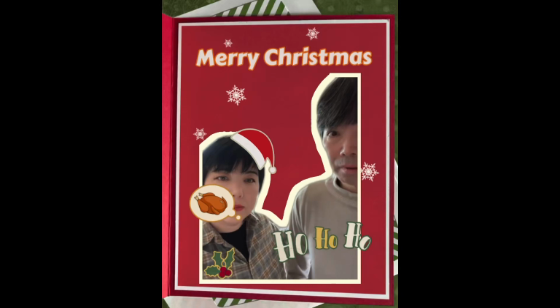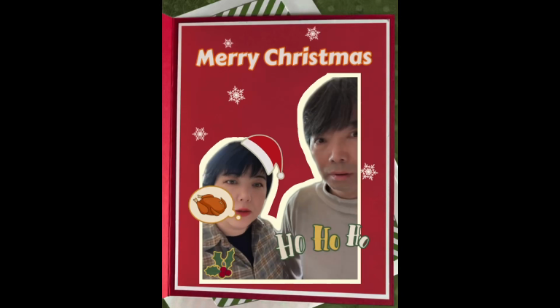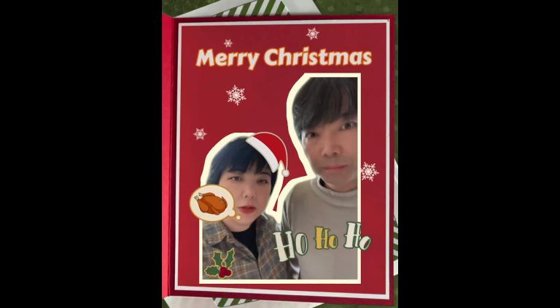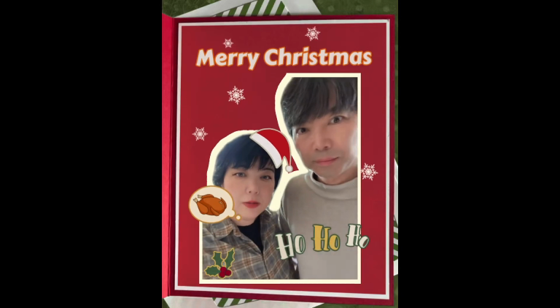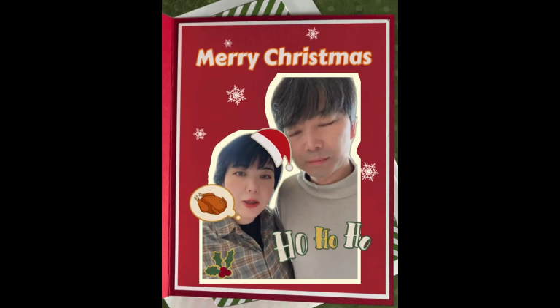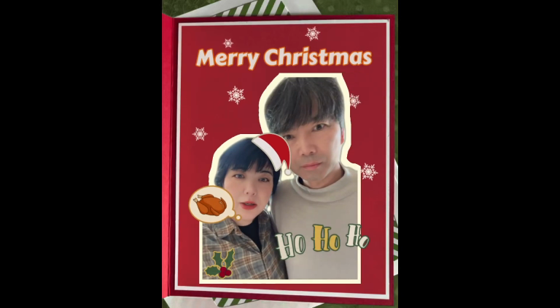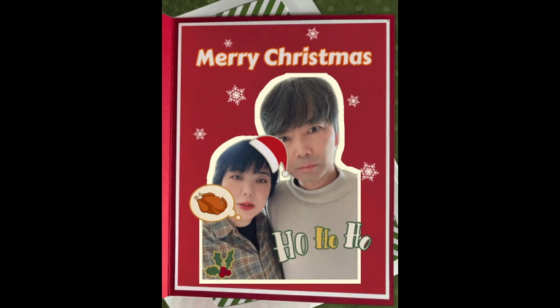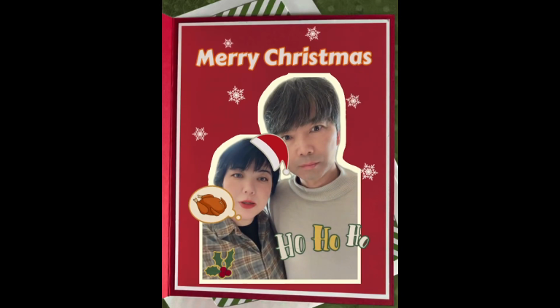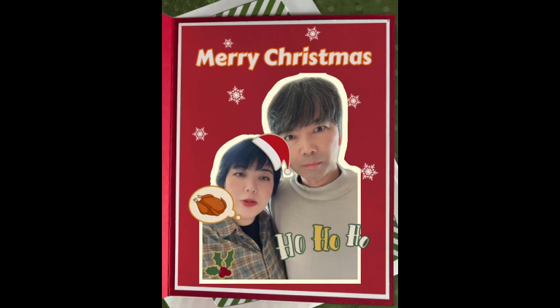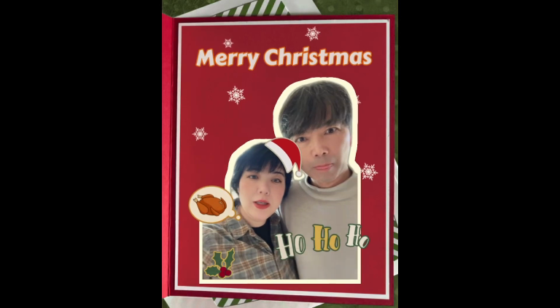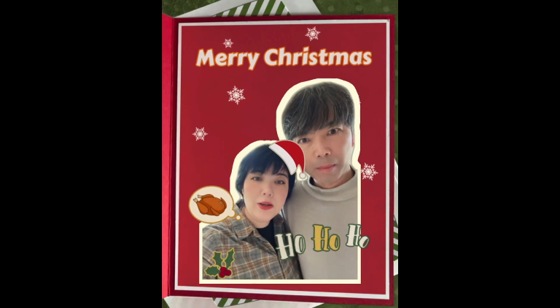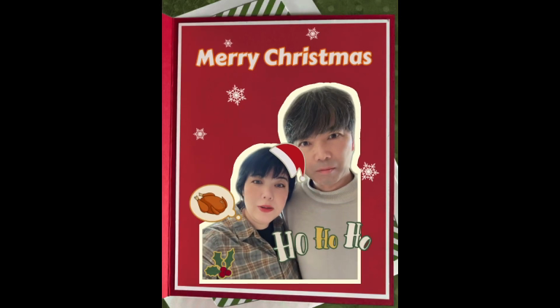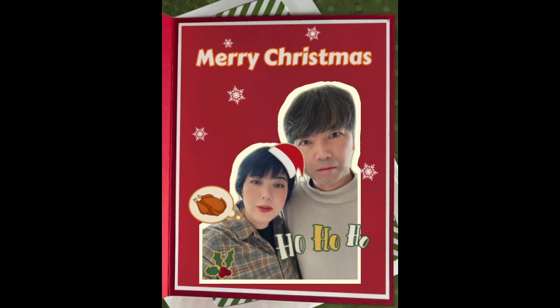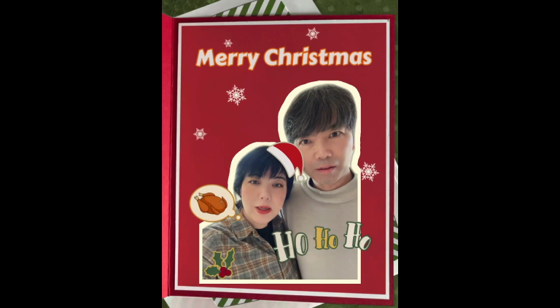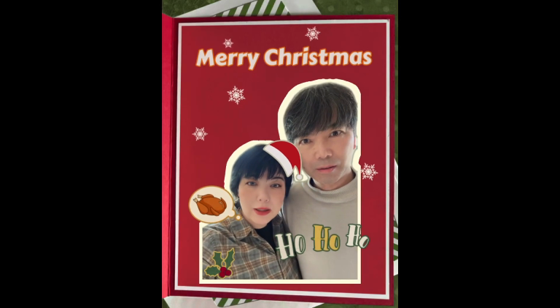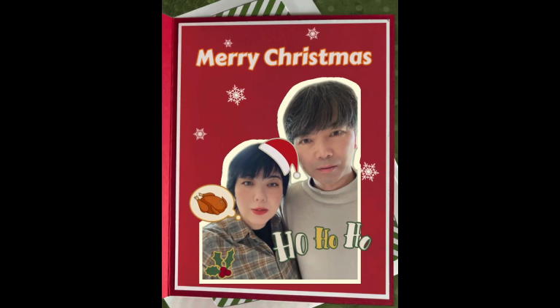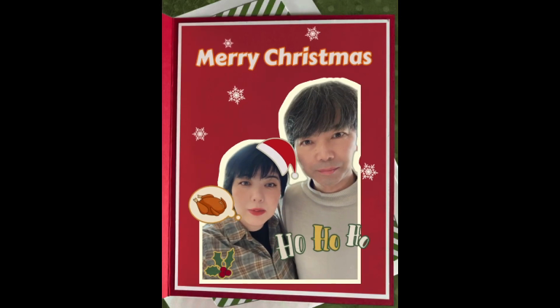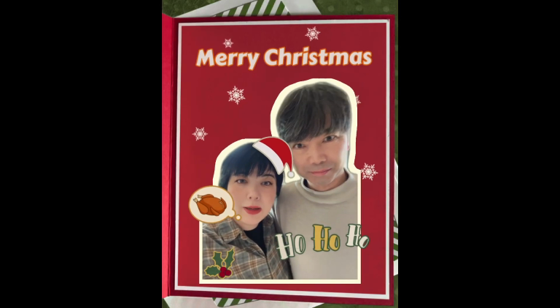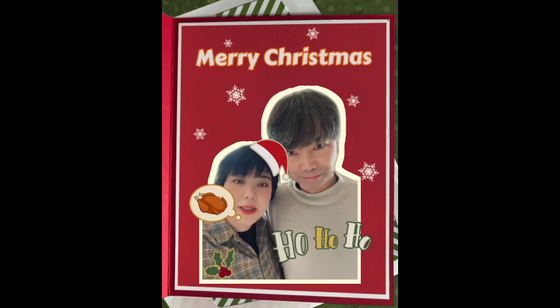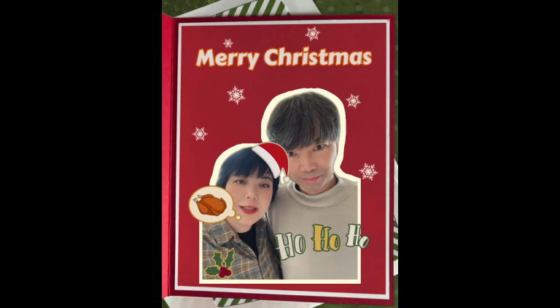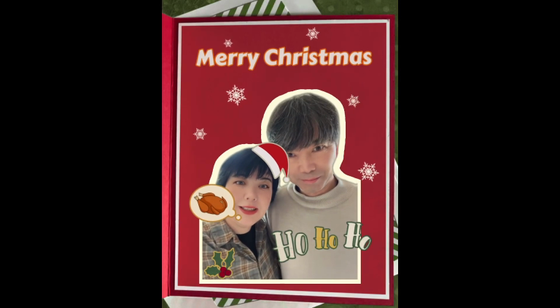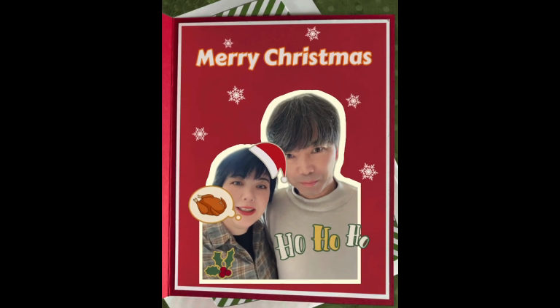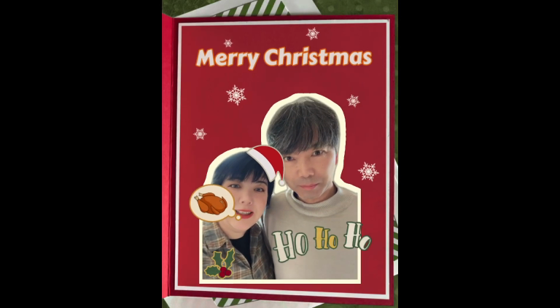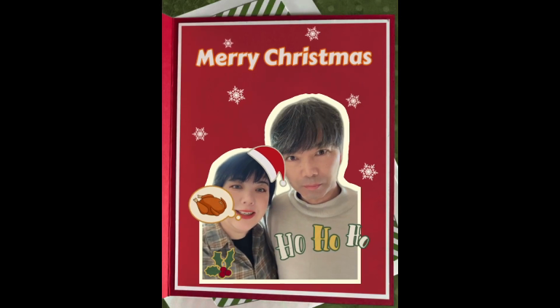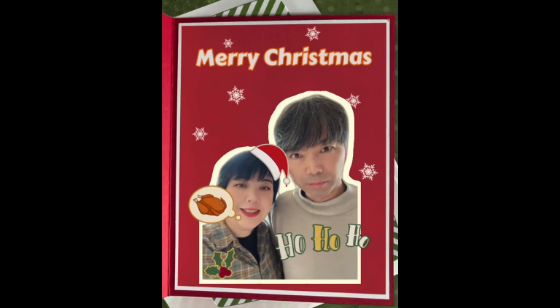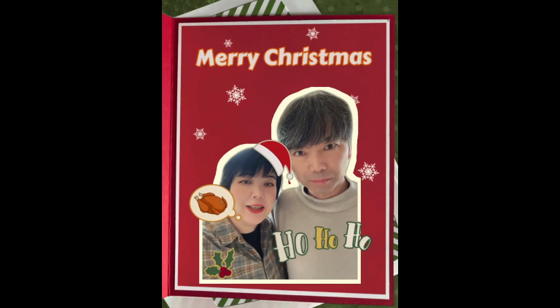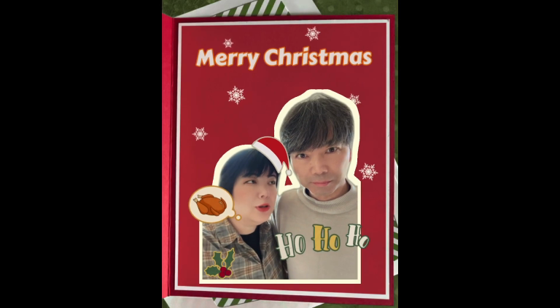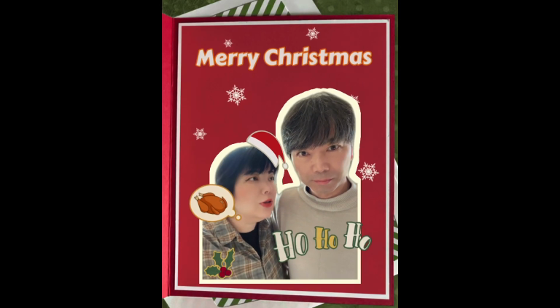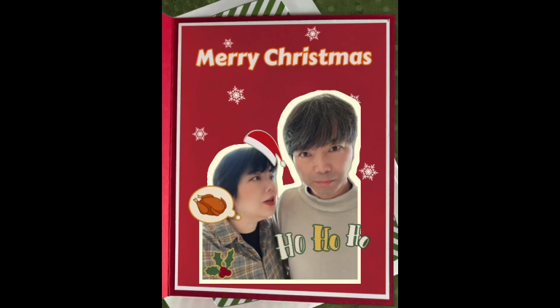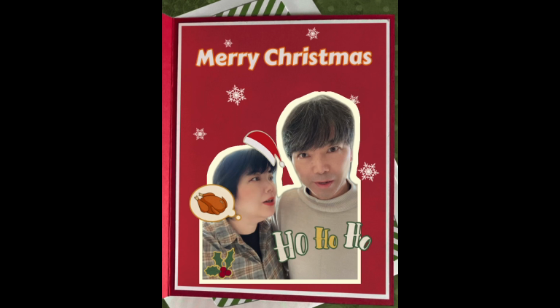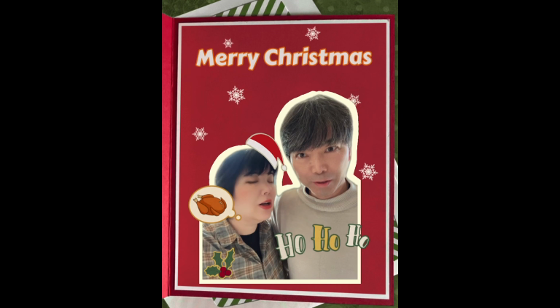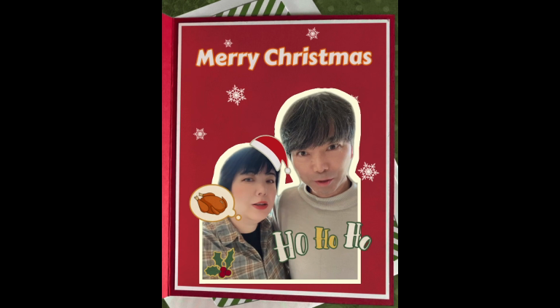Merry Christmas, Noriko. Merry Christmas, Mommy. Say it to your son, Mom. Merry Christmas.